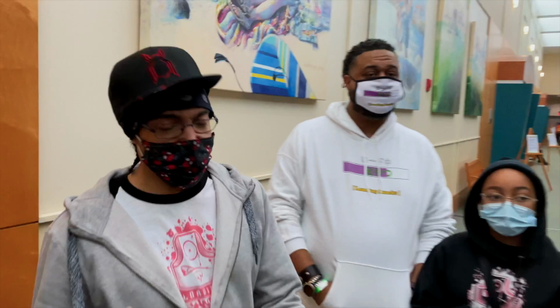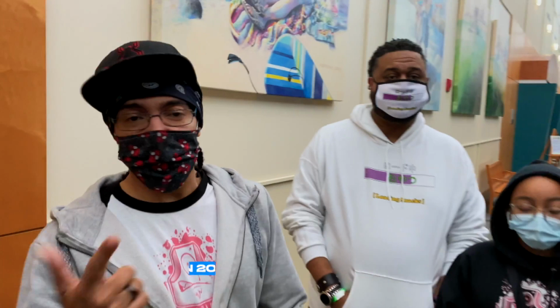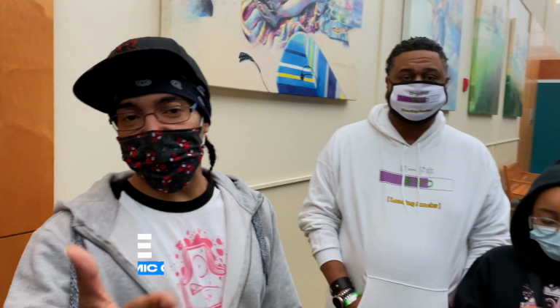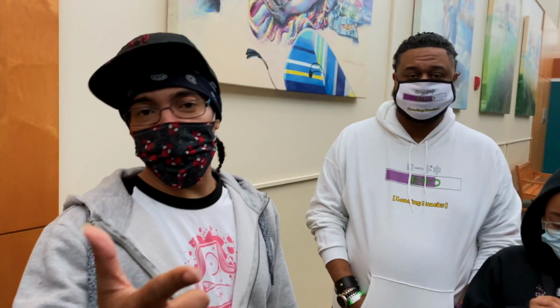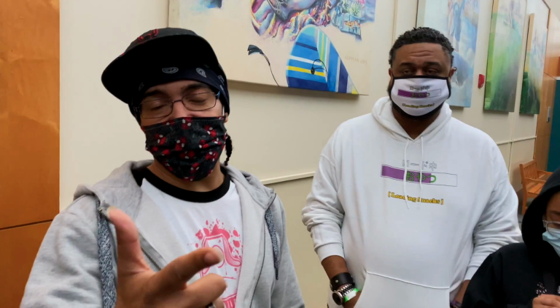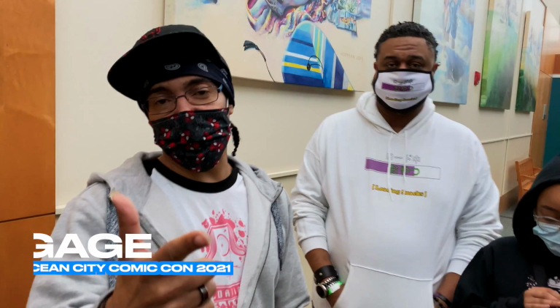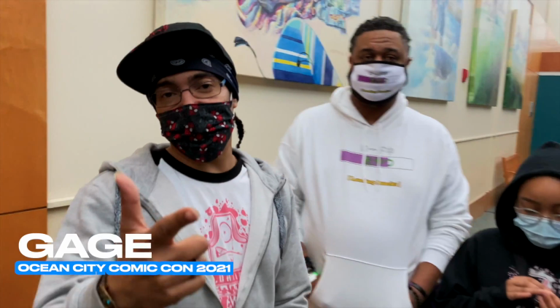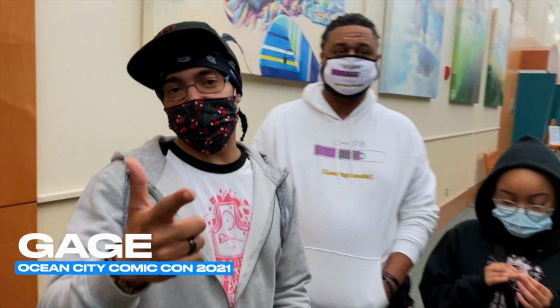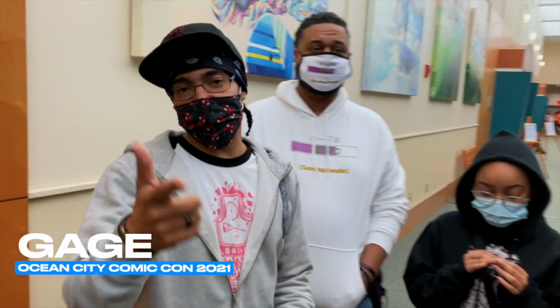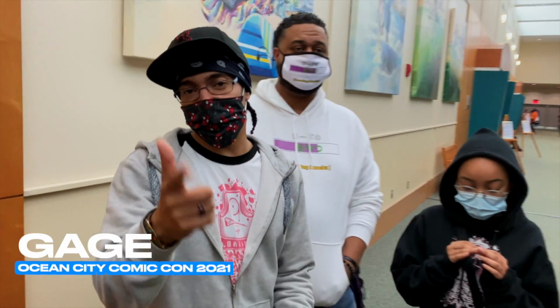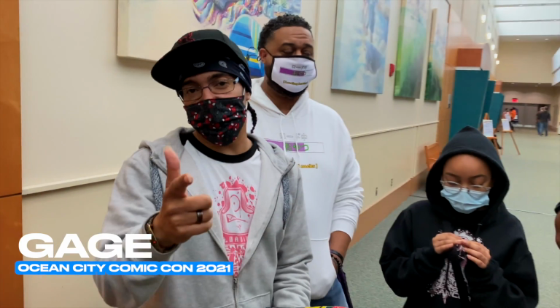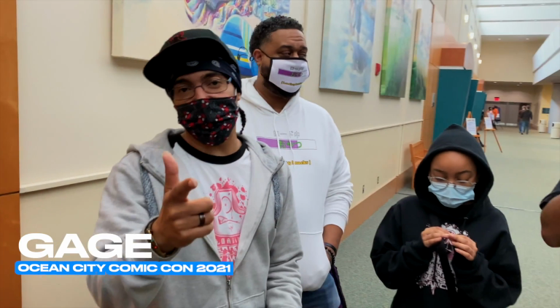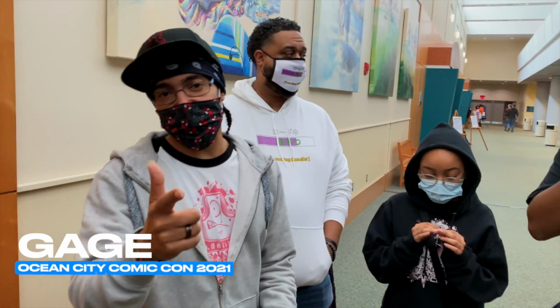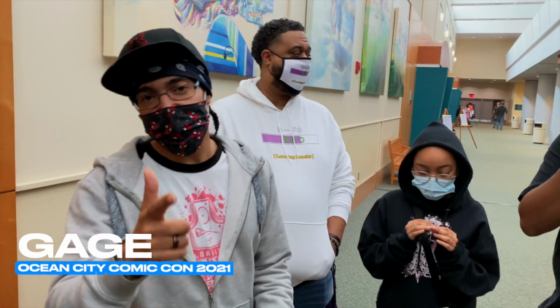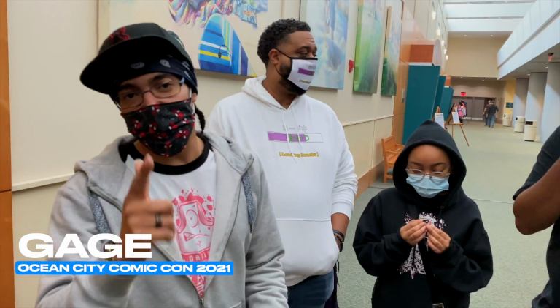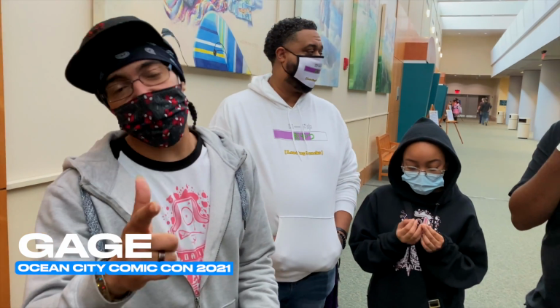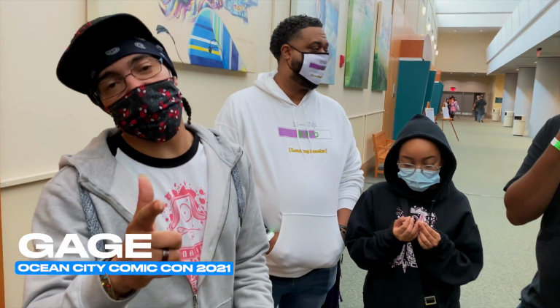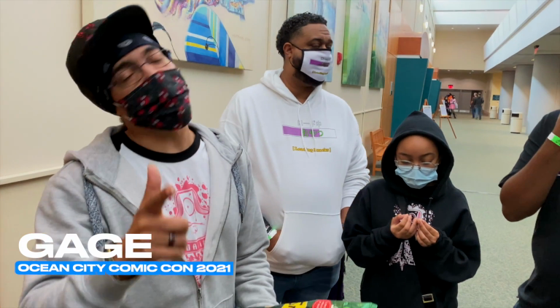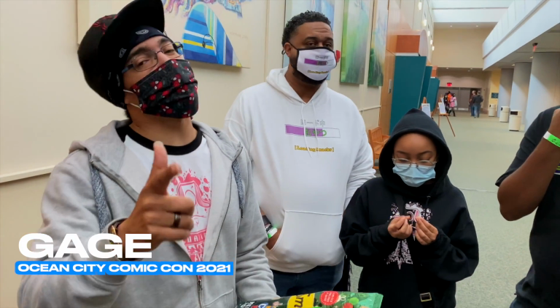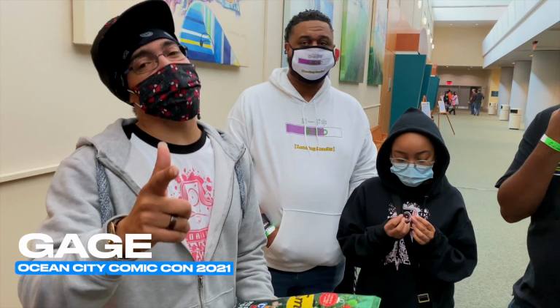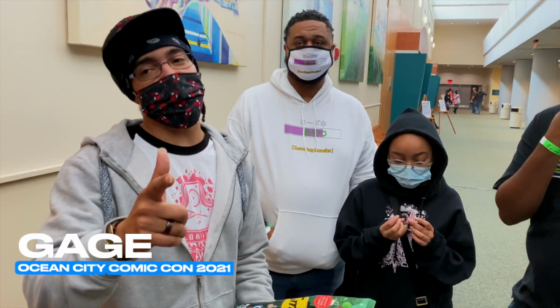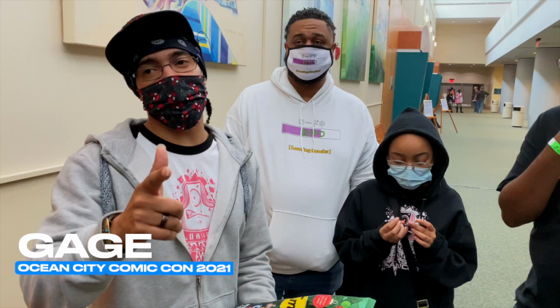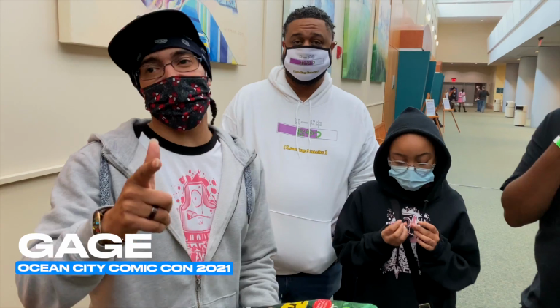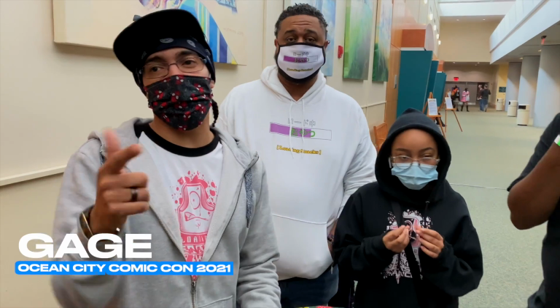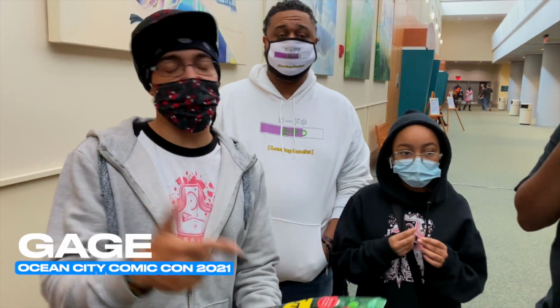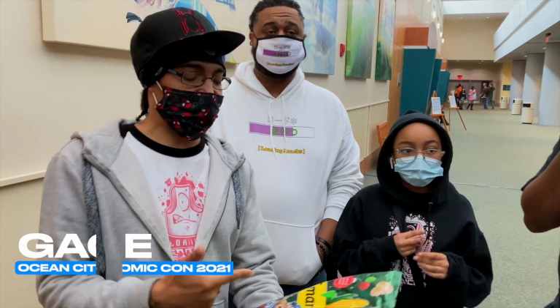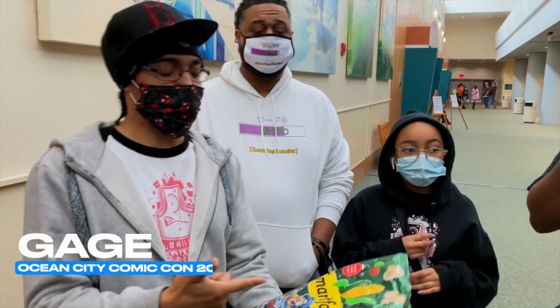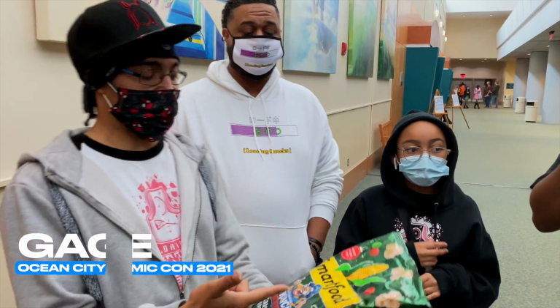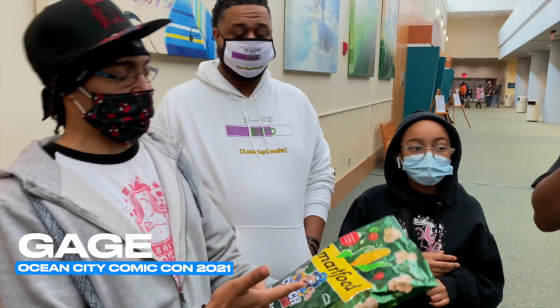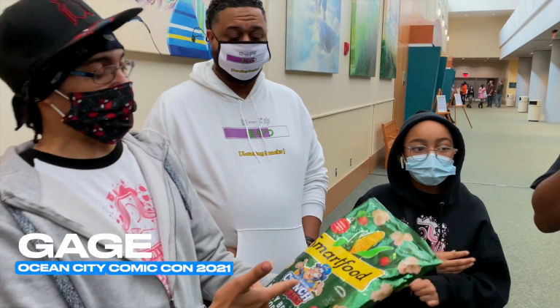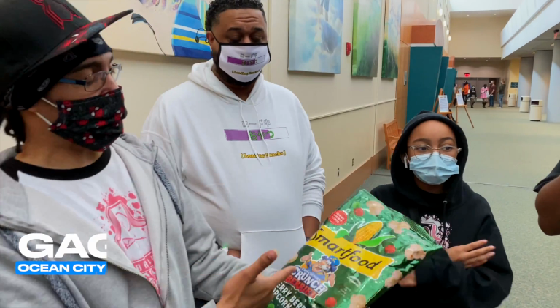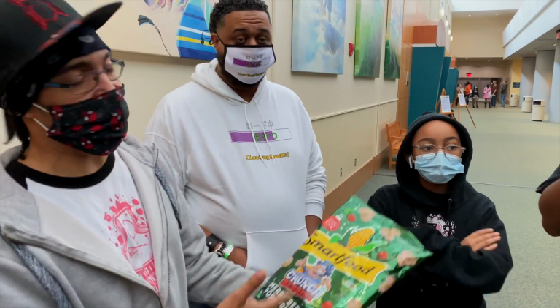What it do Snackers and Snackers, it's your boy Gage. We are here at Ocean City Comic Con, and we're getting ready to do this snack ride right here.